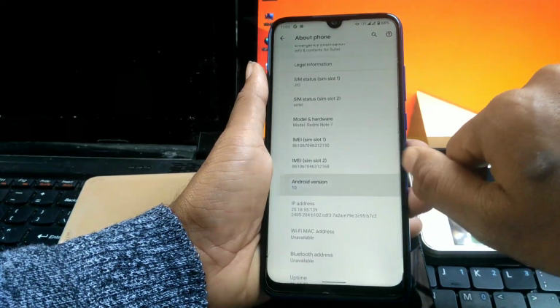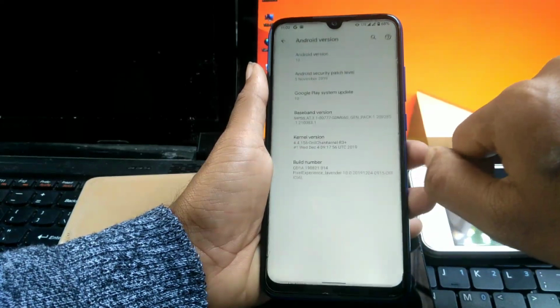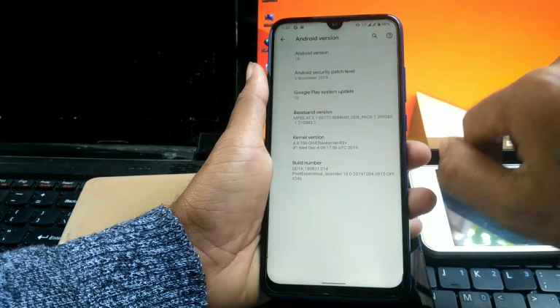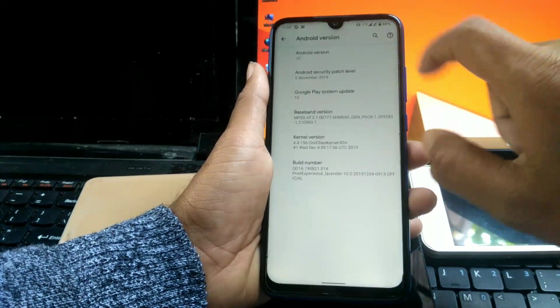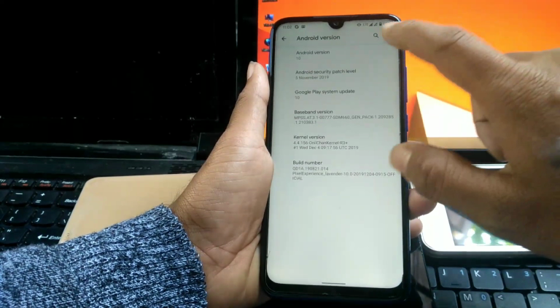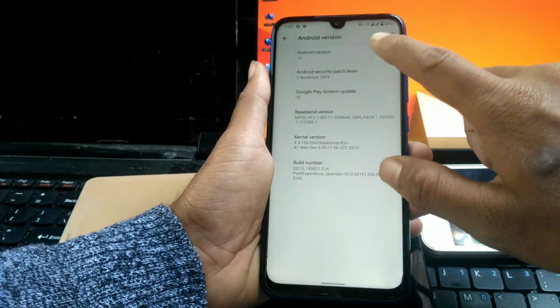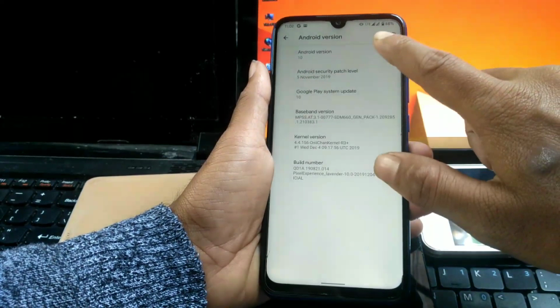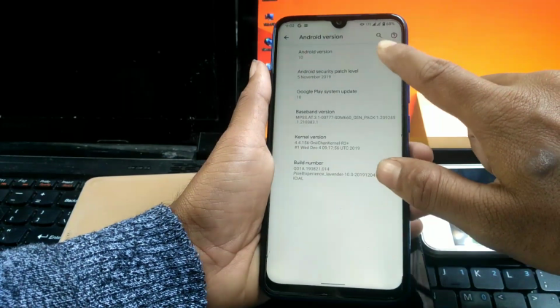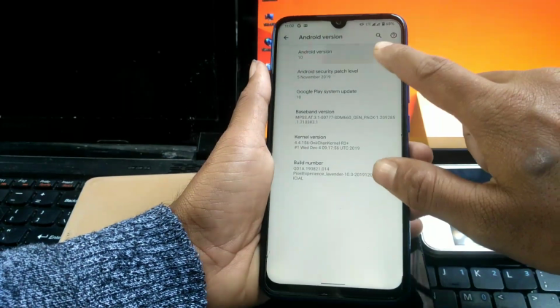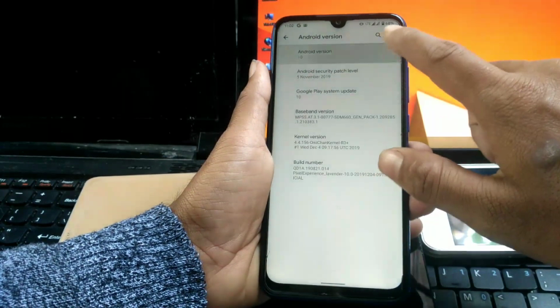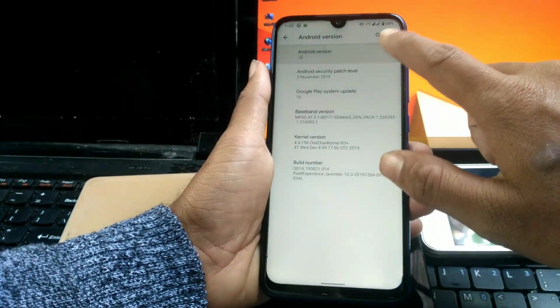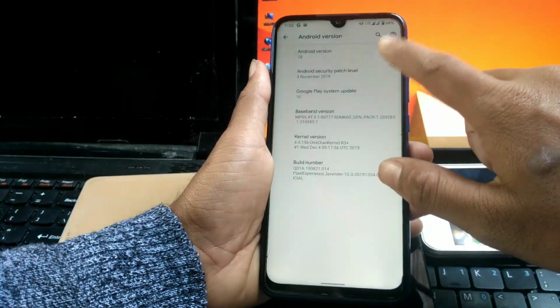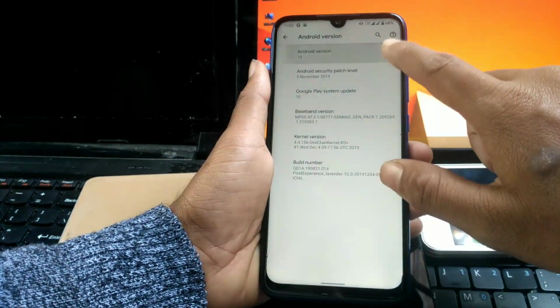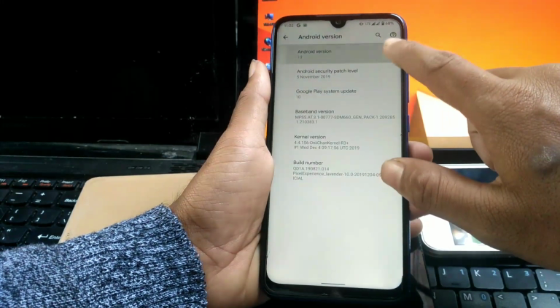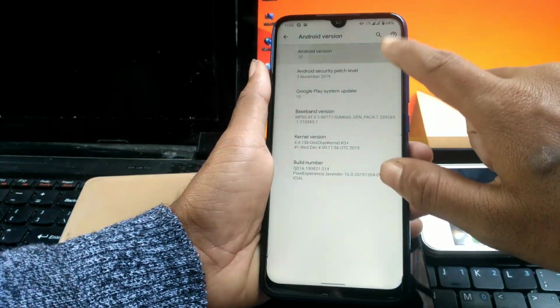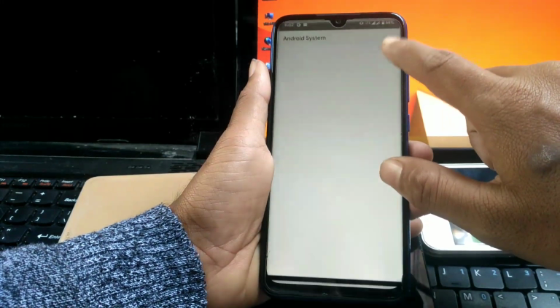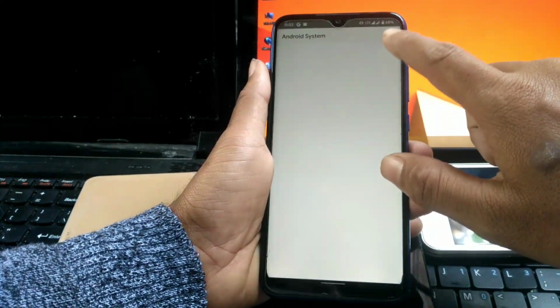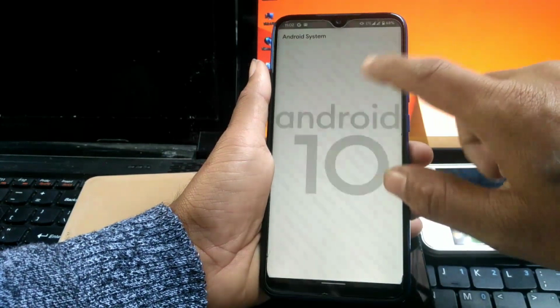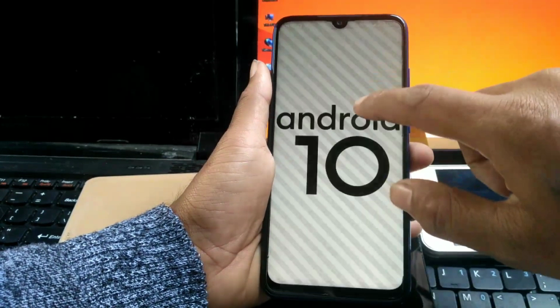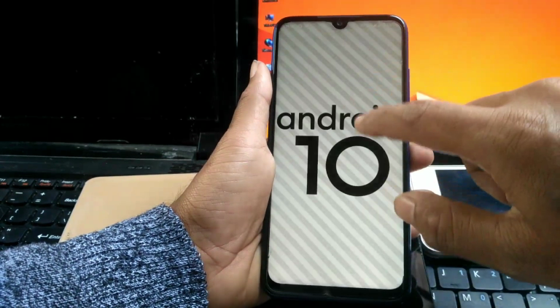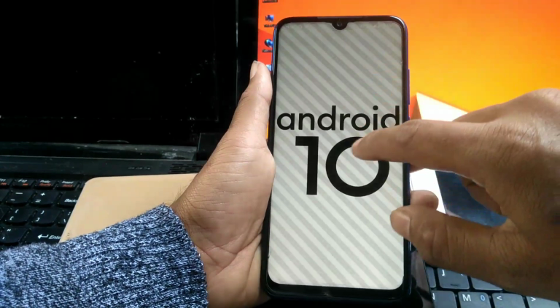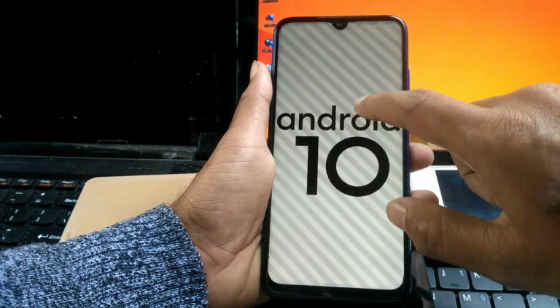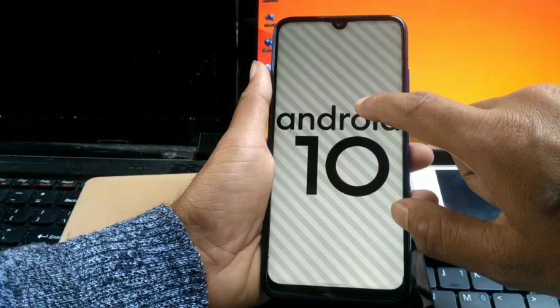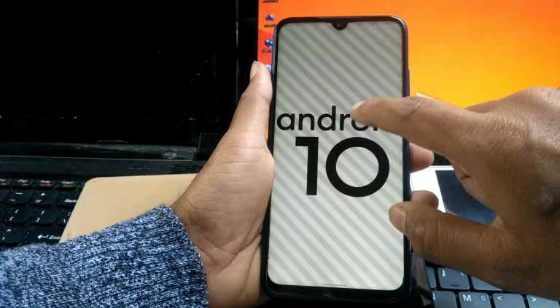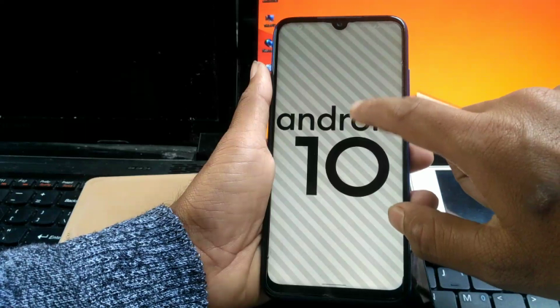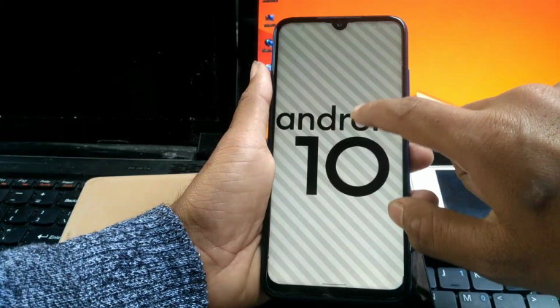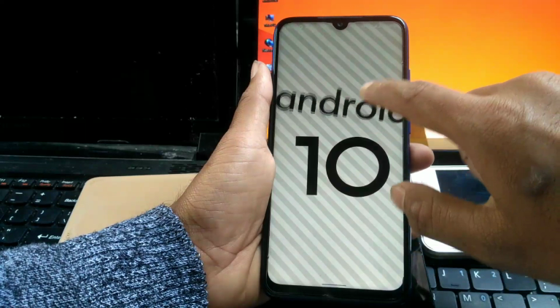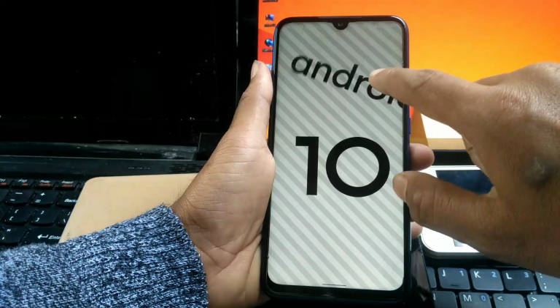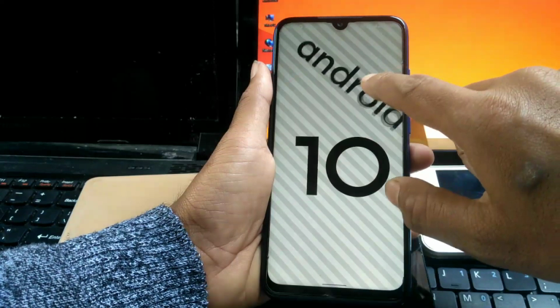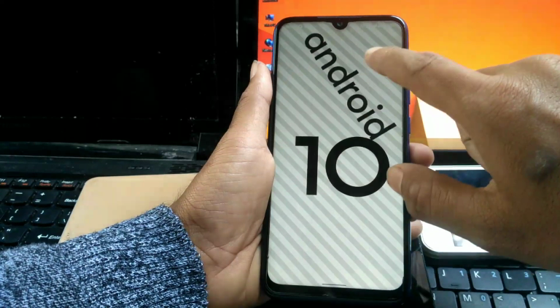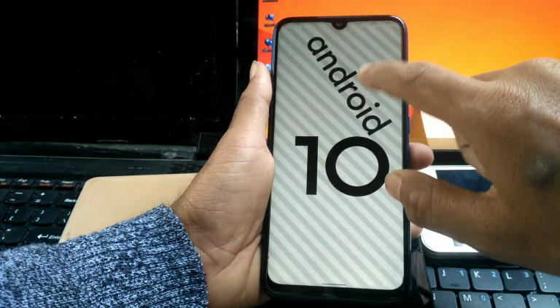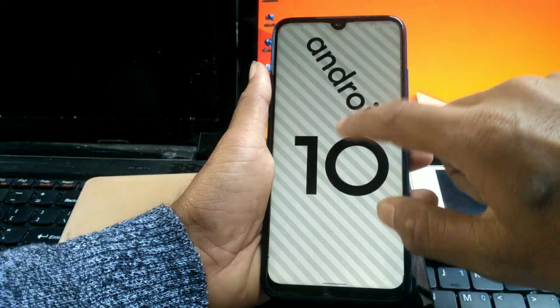I said almost because video call over VoLTE doesn't work. But WhatsApp video call has no problem at all.